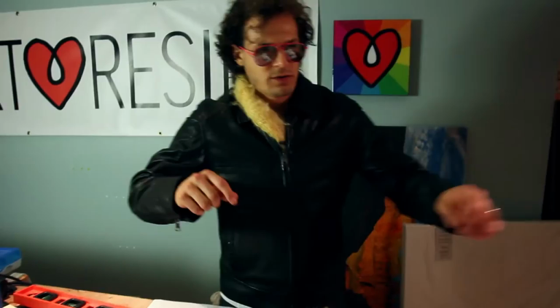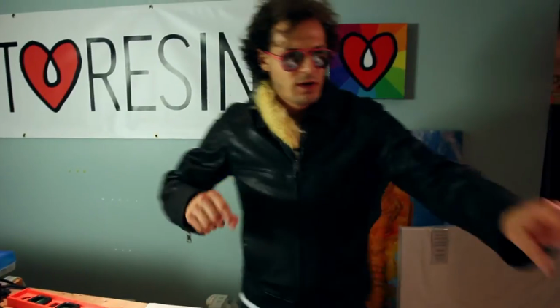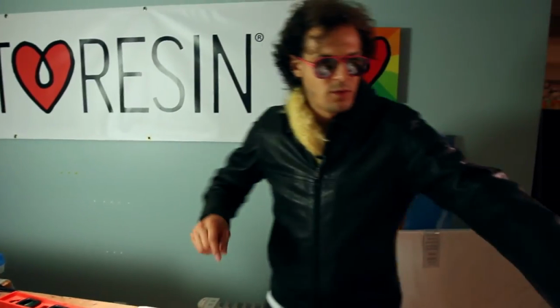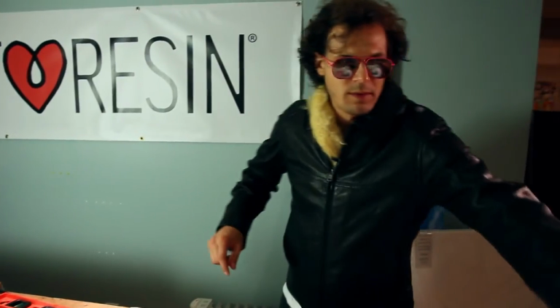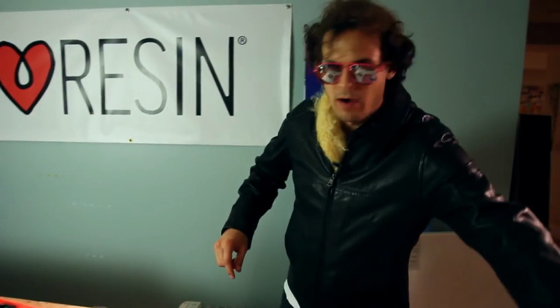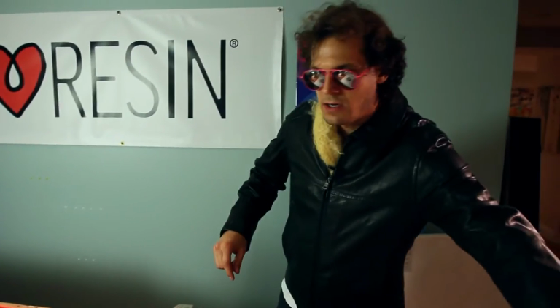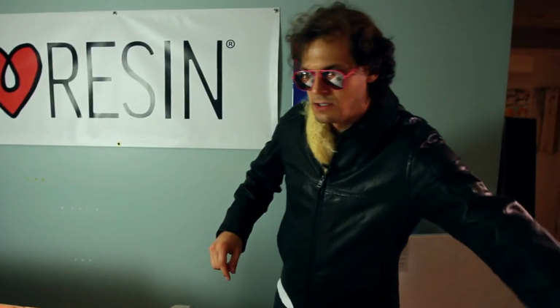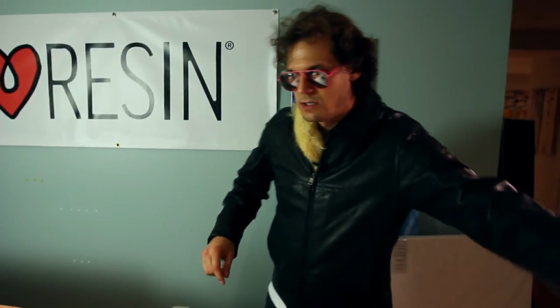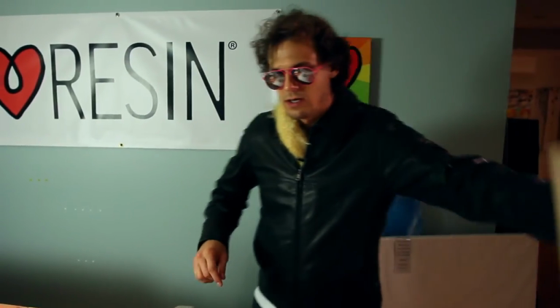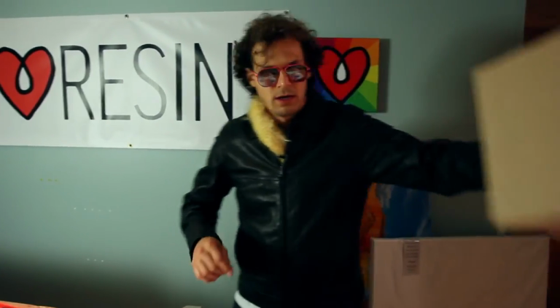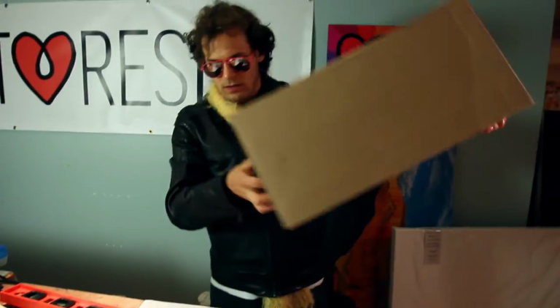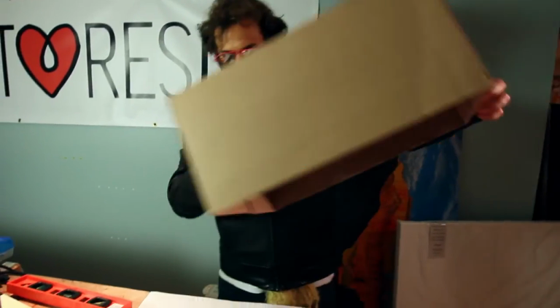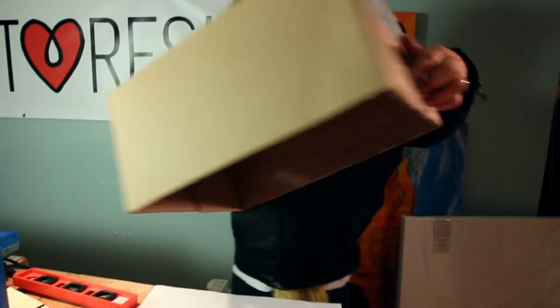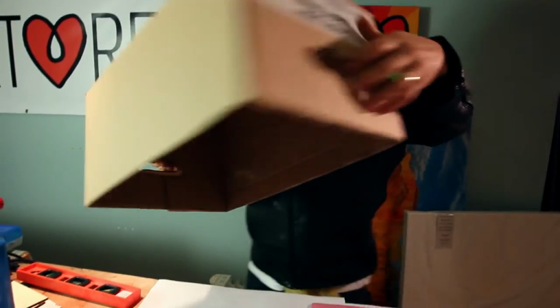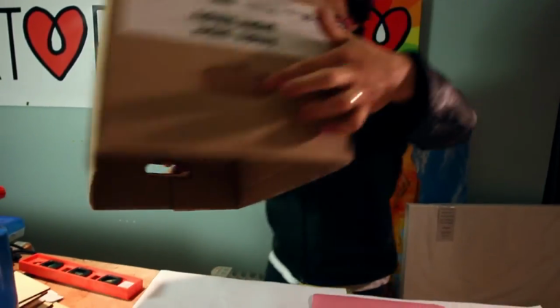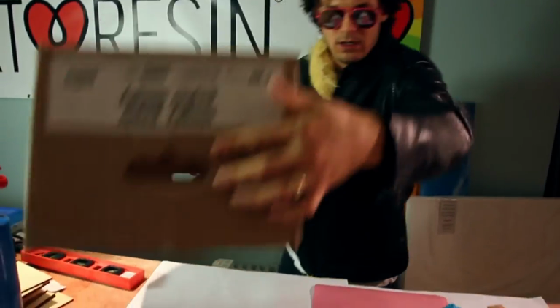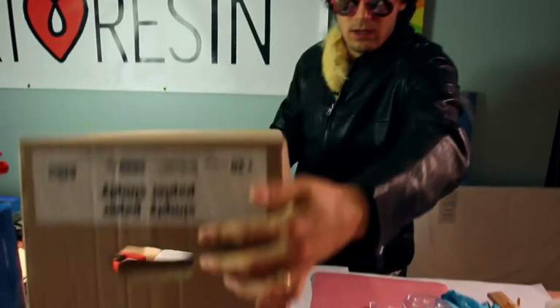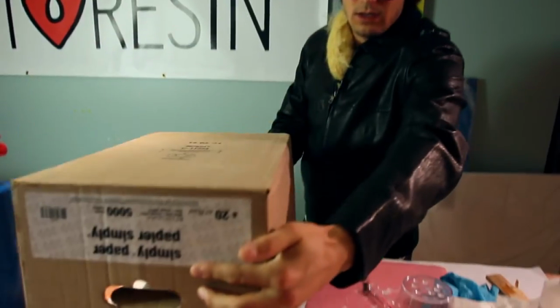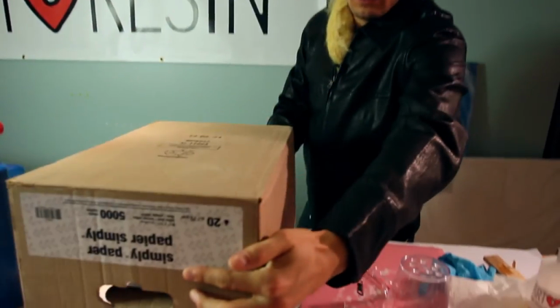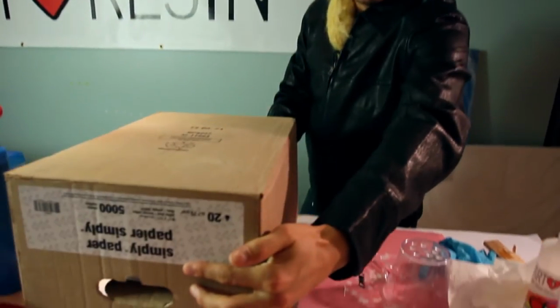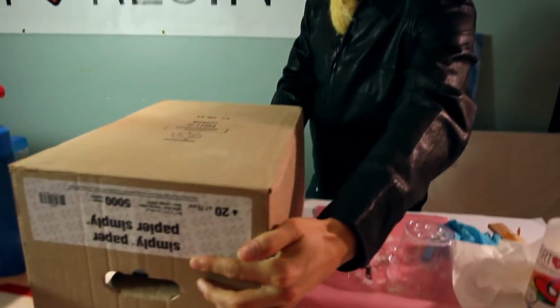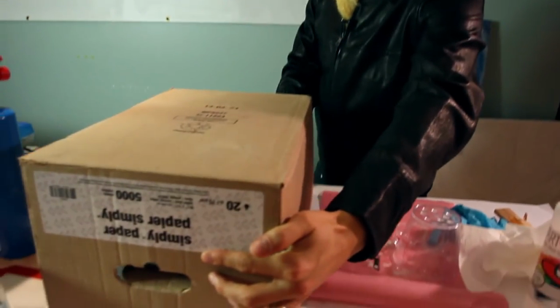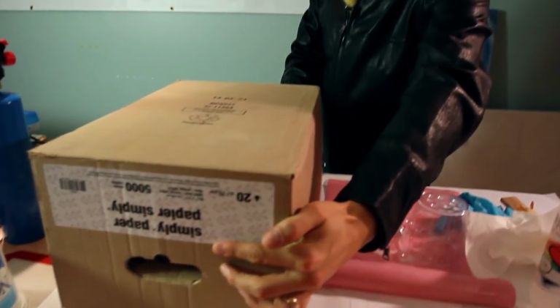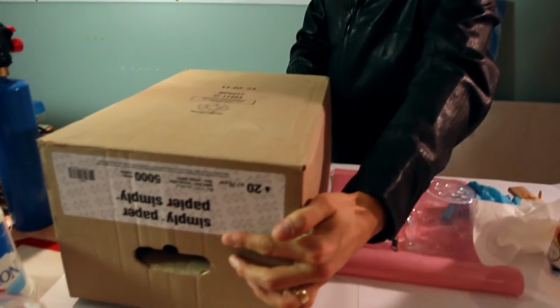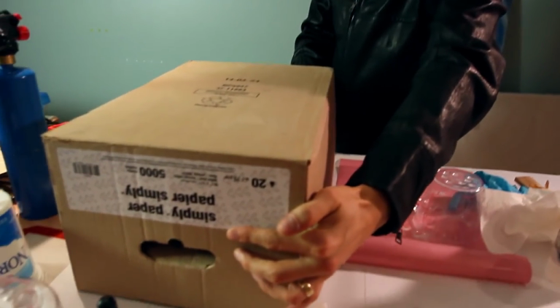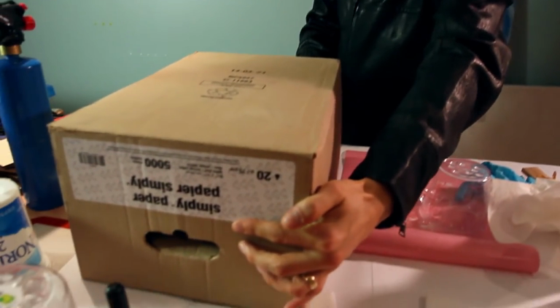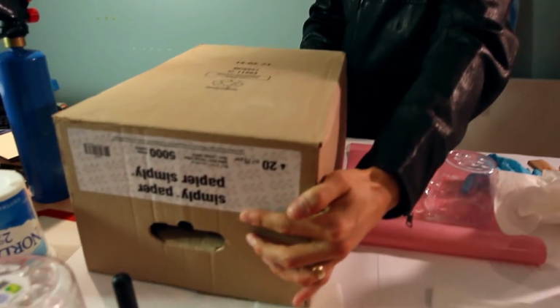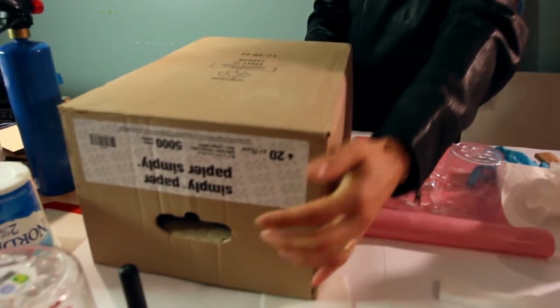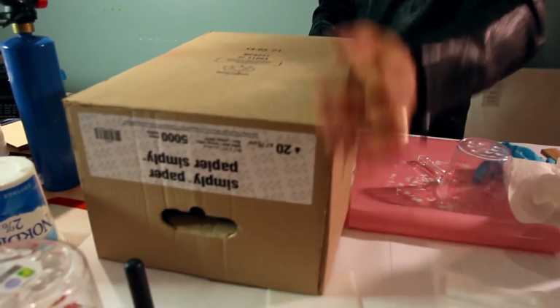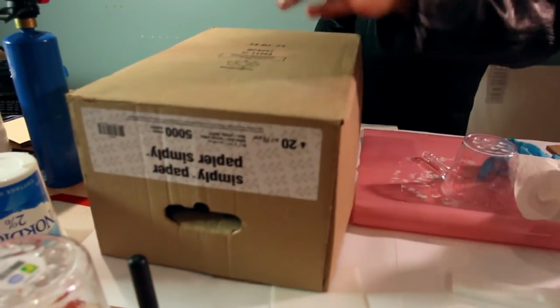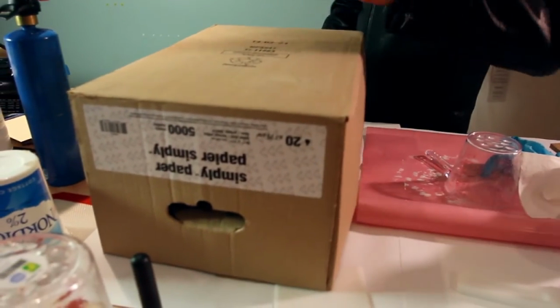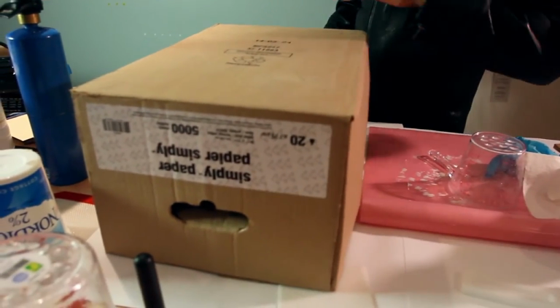Cover it with the box, let it sit overnight, and we'll check in the morning.